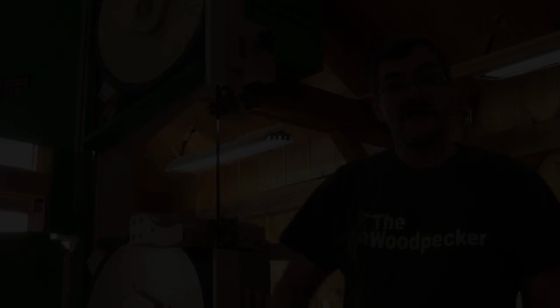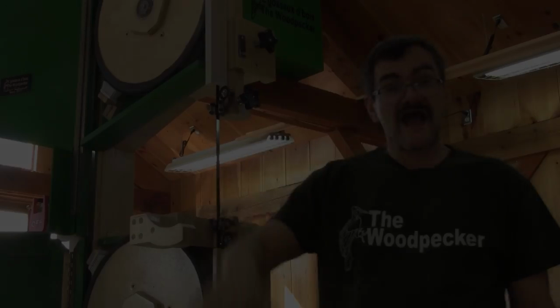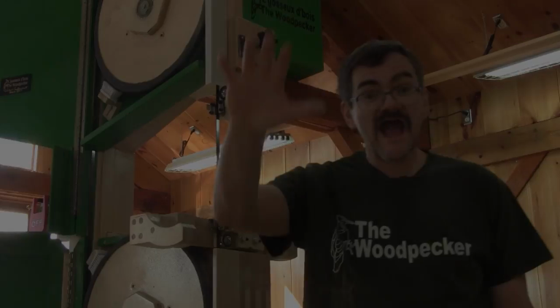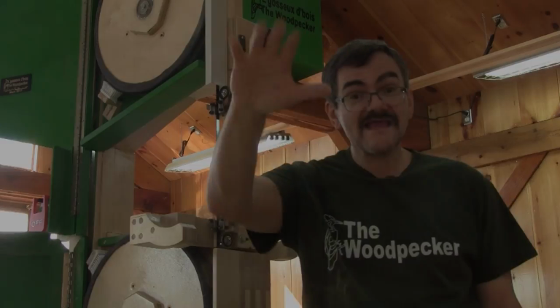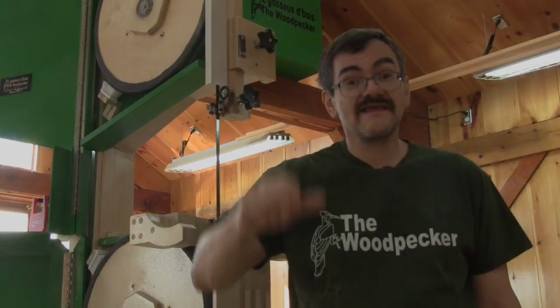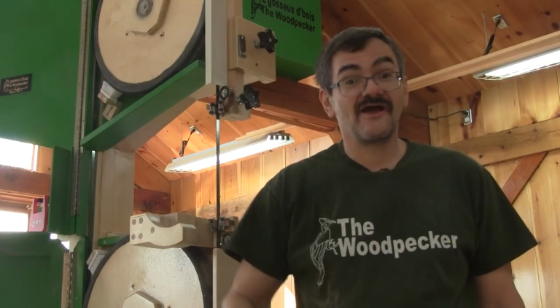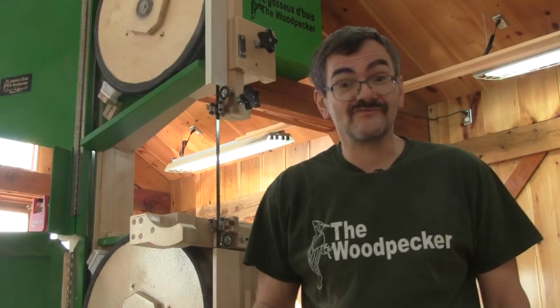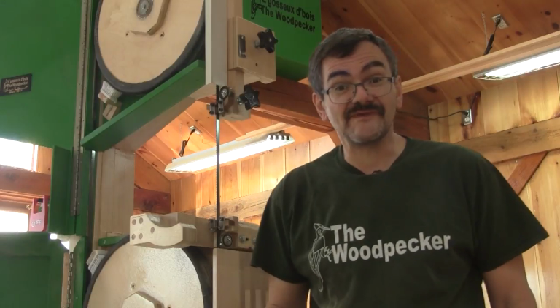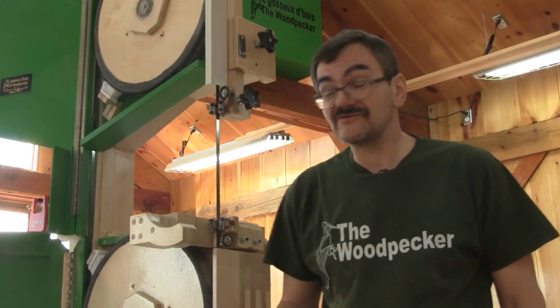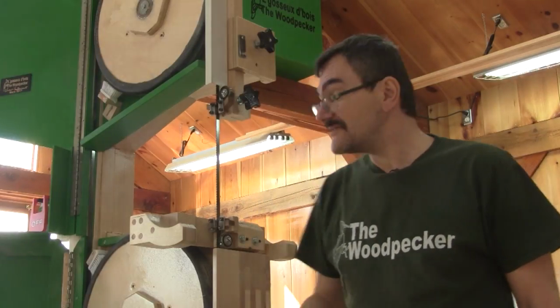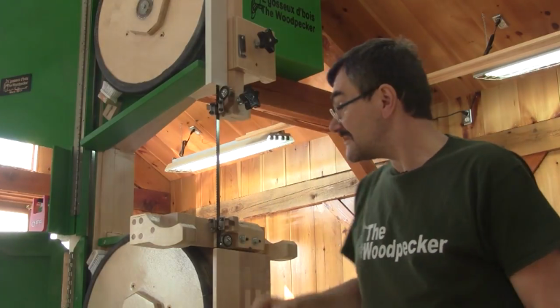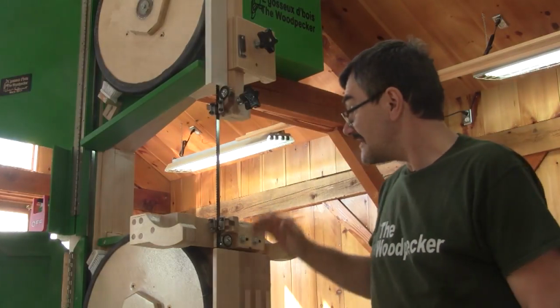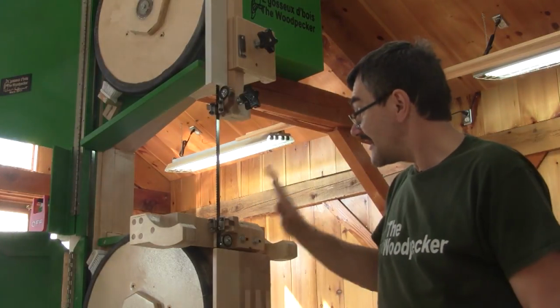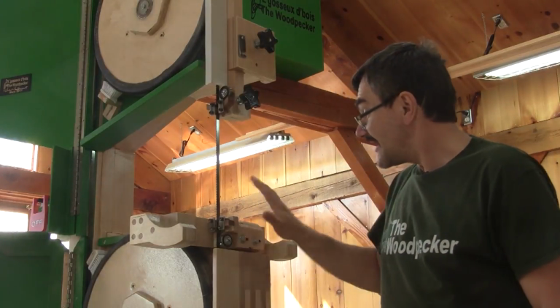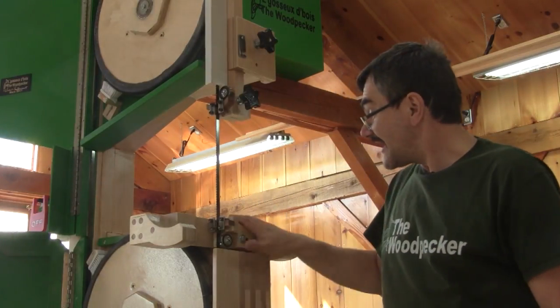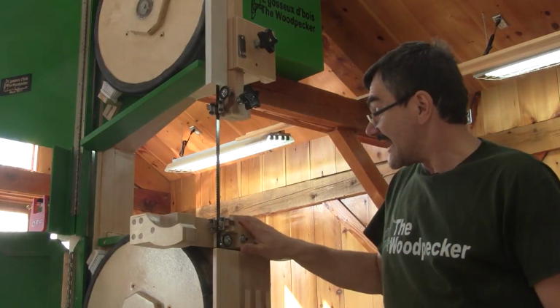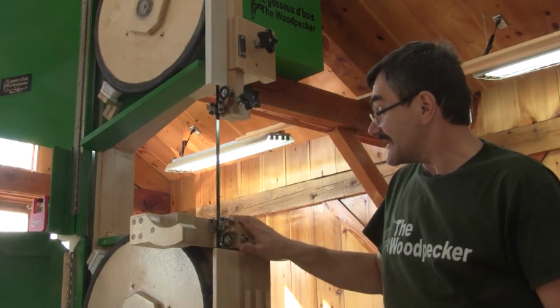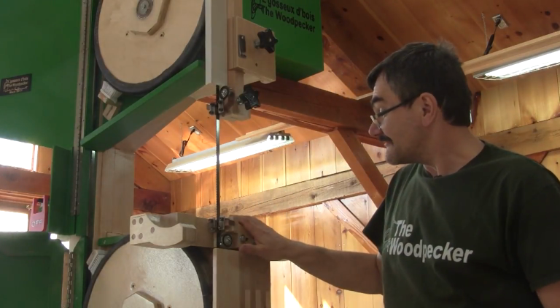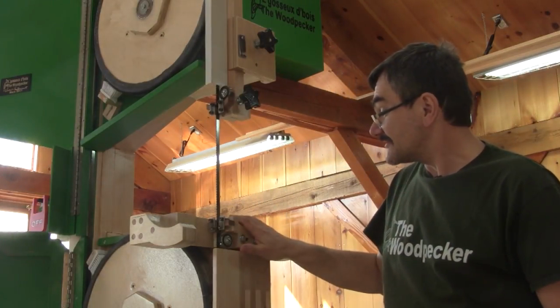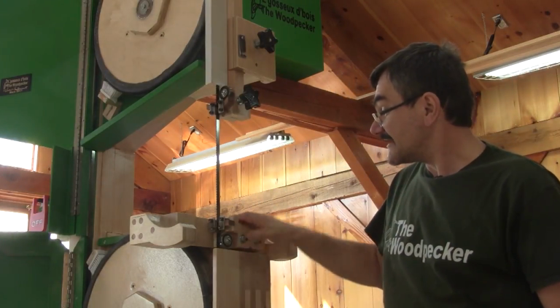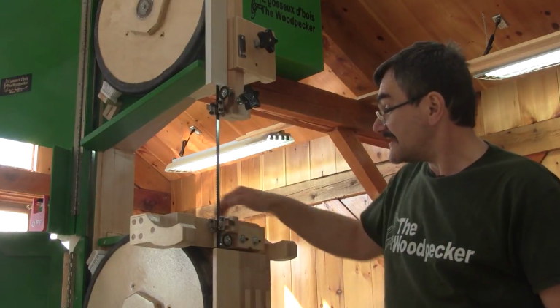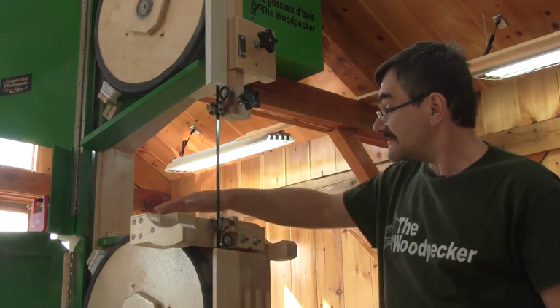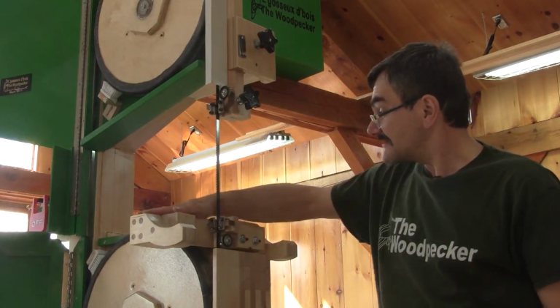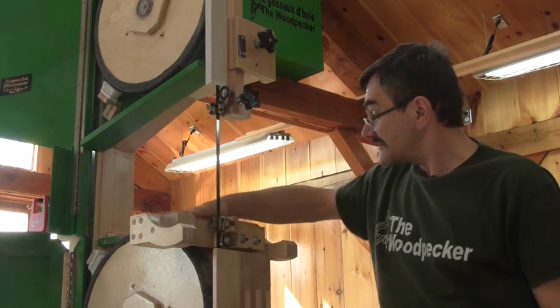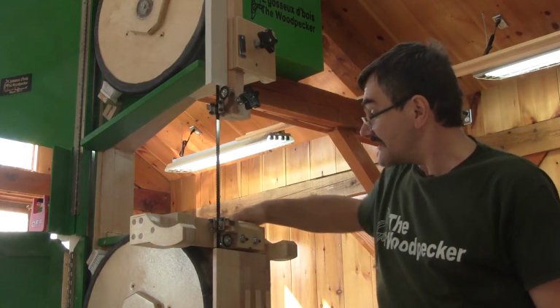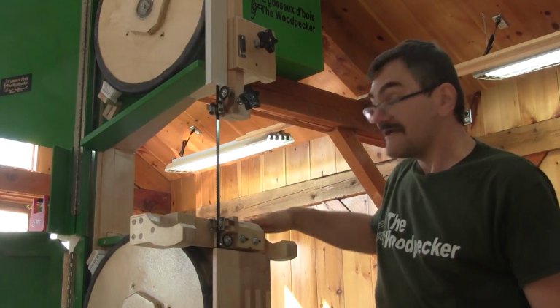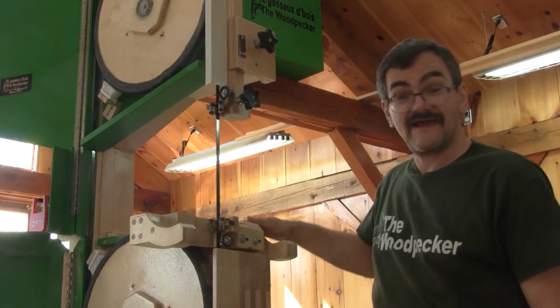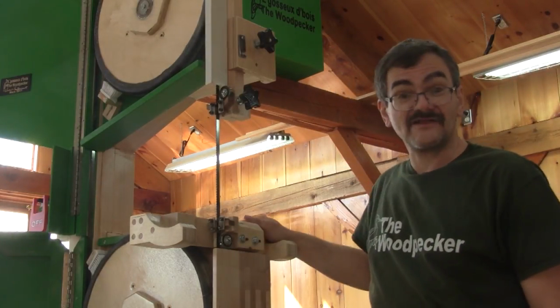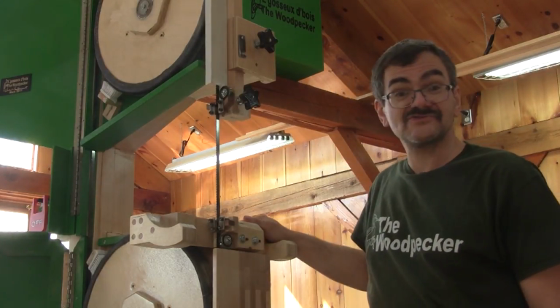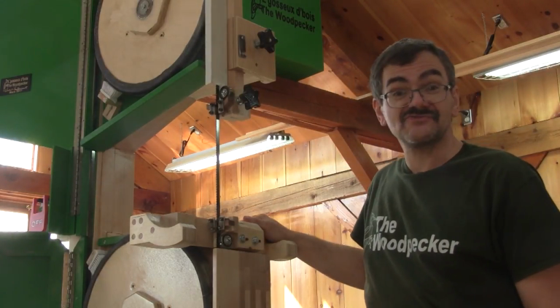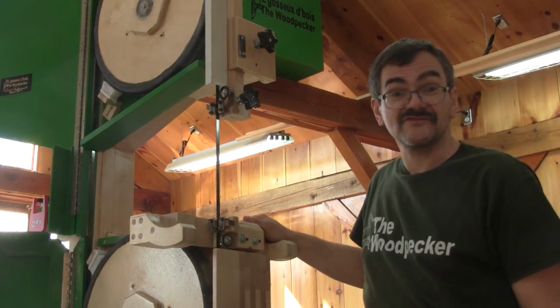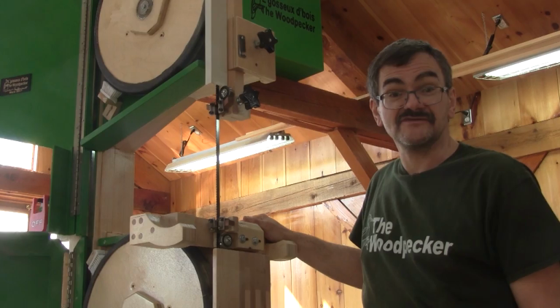Hi! On The Woodpecker today, I make the bottom guide and also the trunnion.